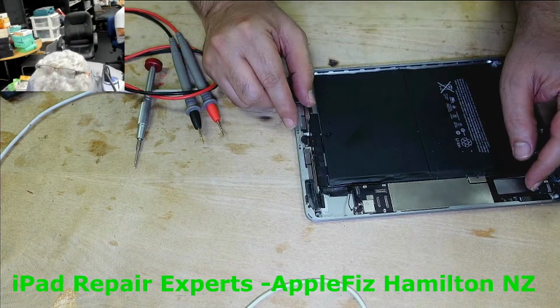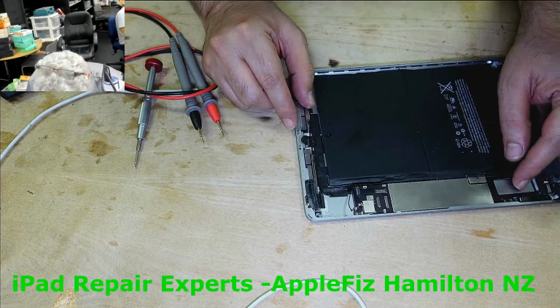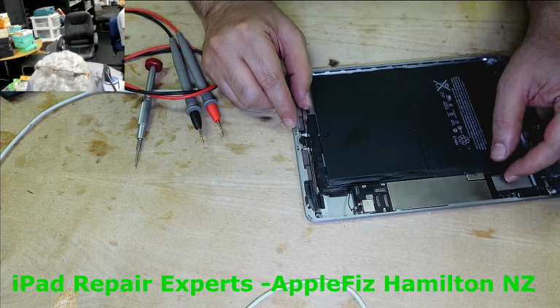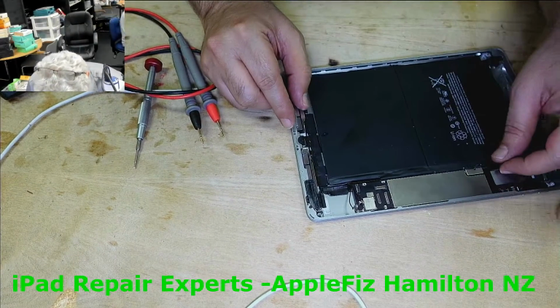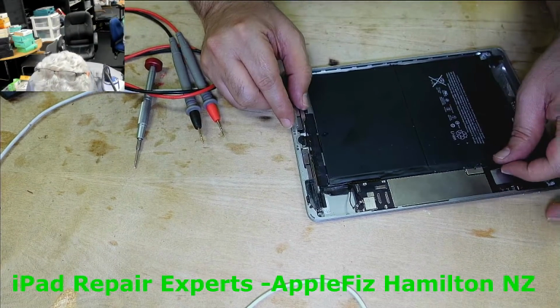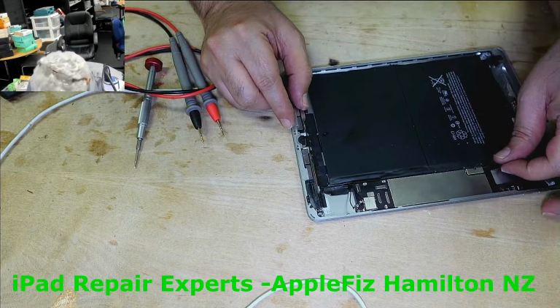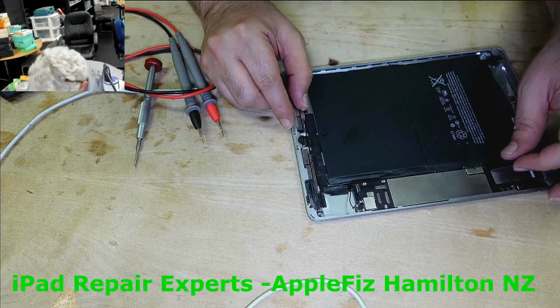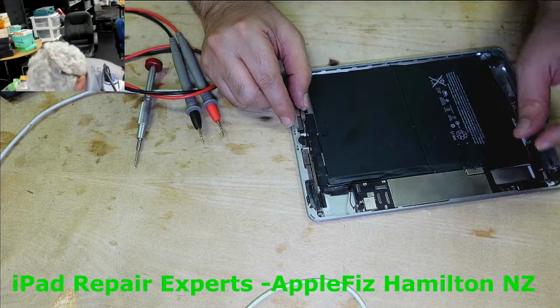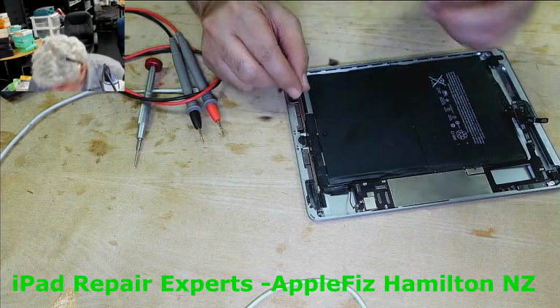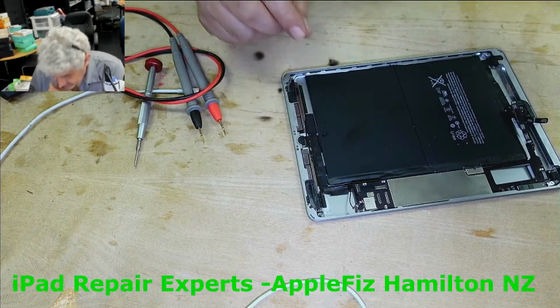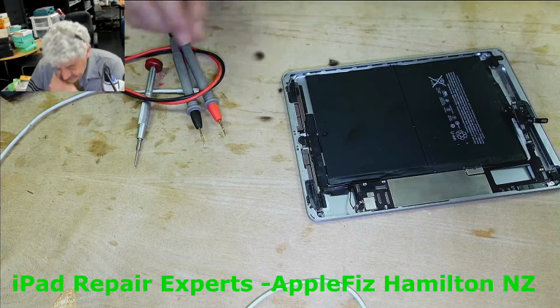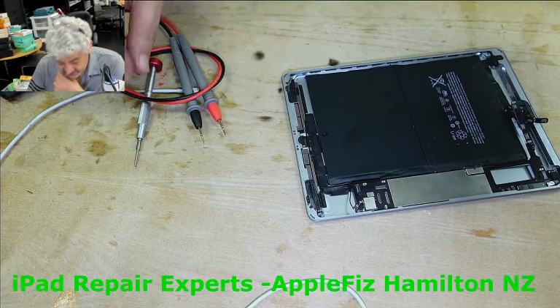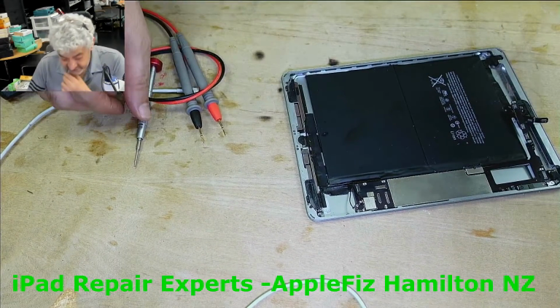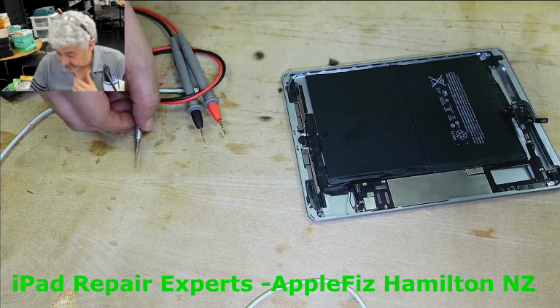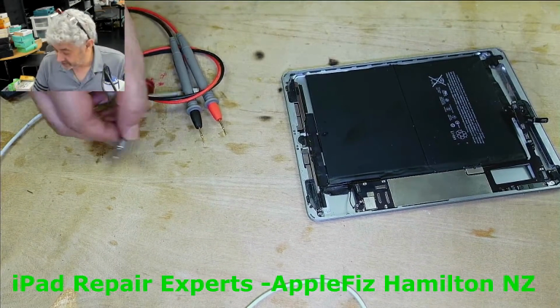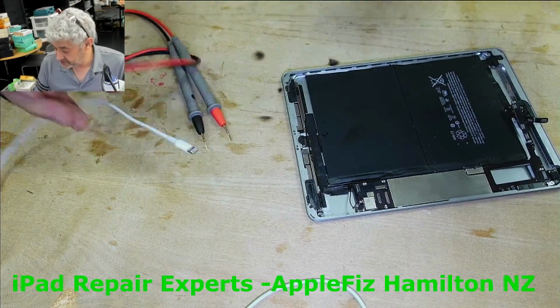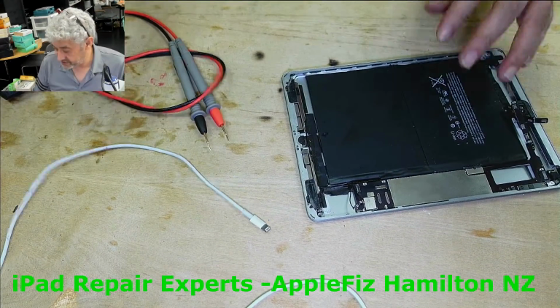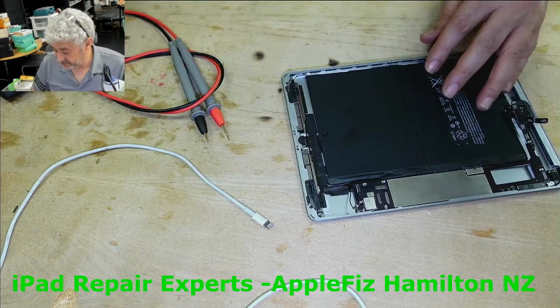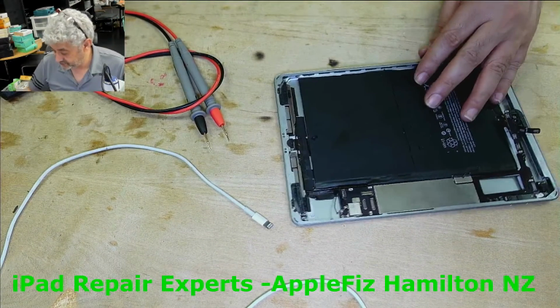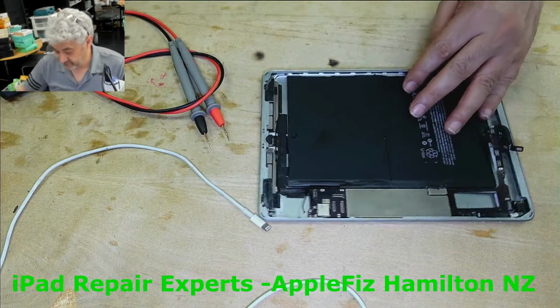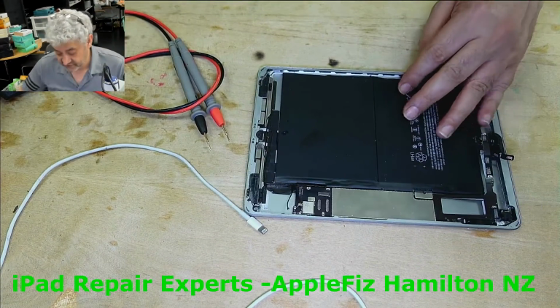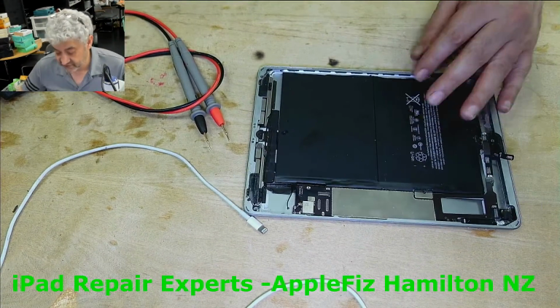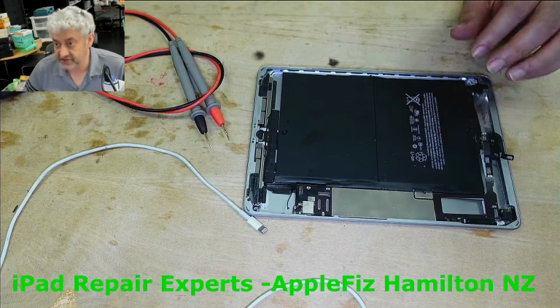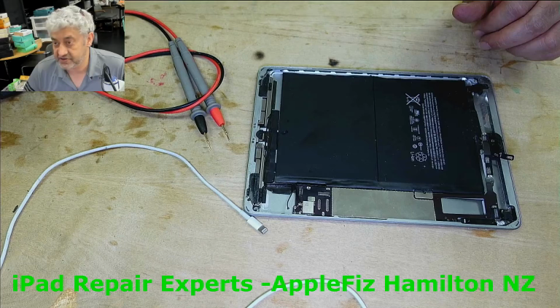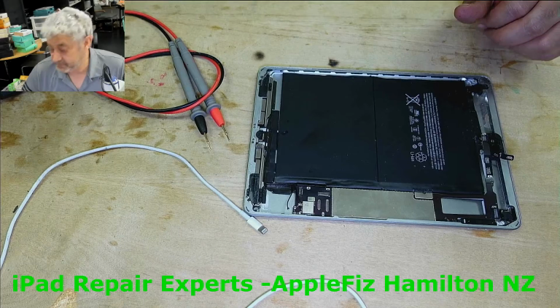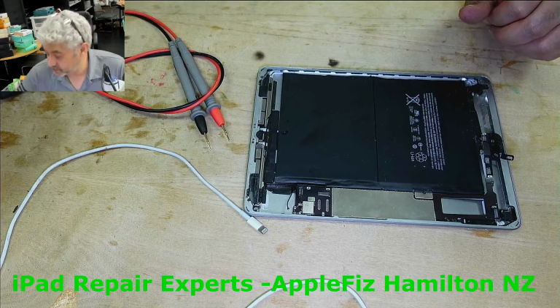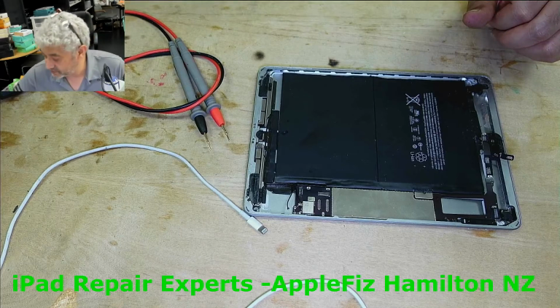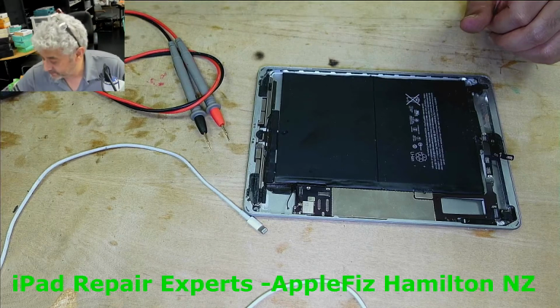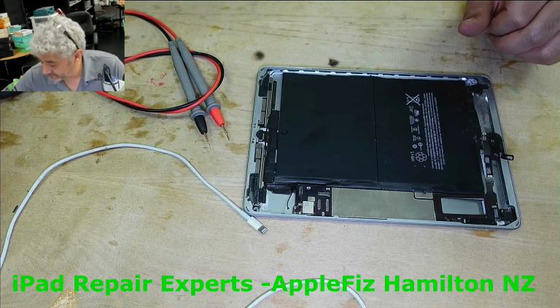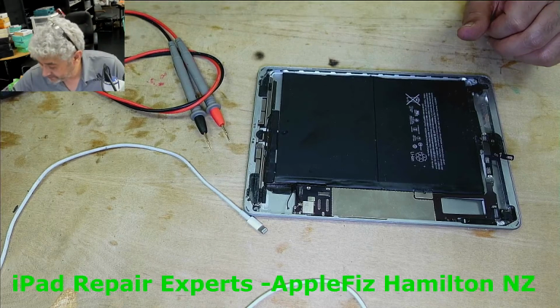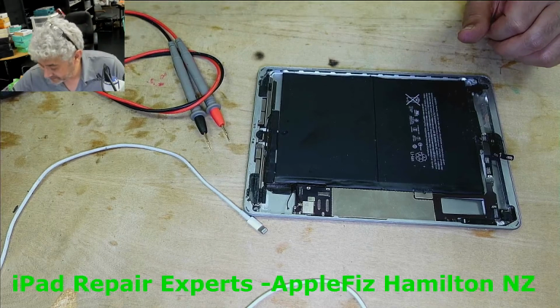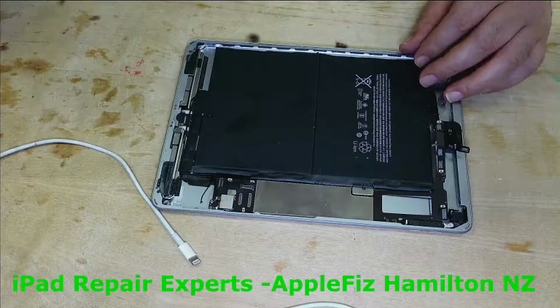So let's remove the charging port and solder another one in and see if it fixes the problem.